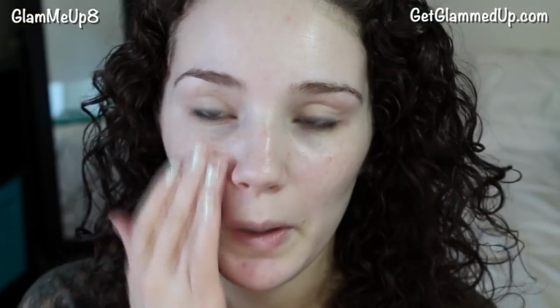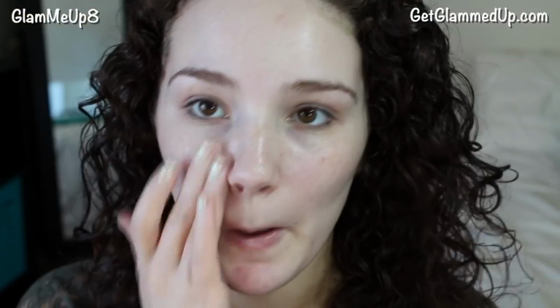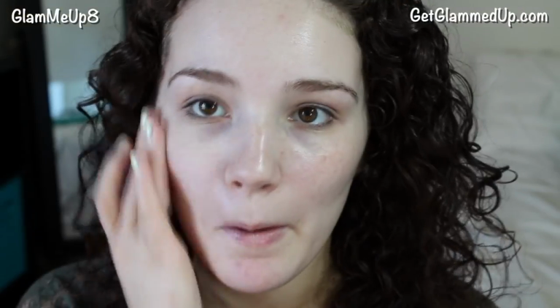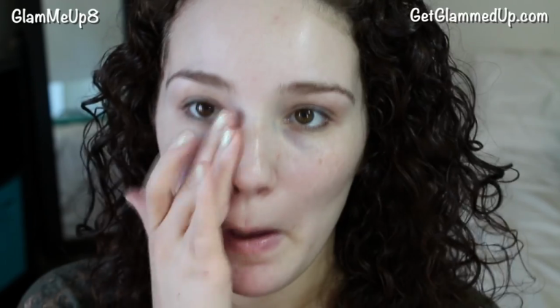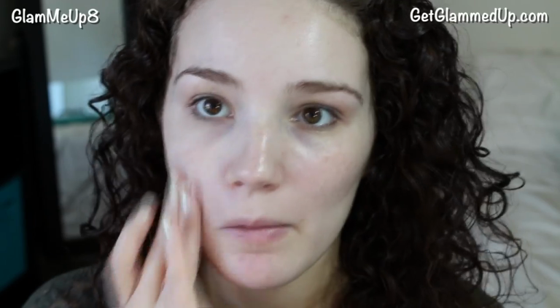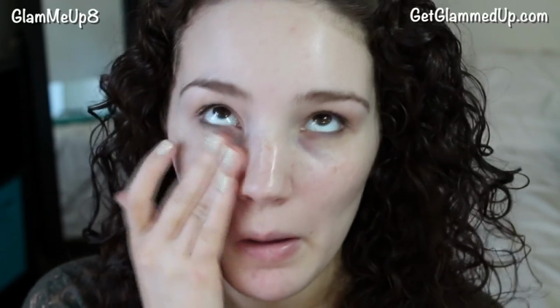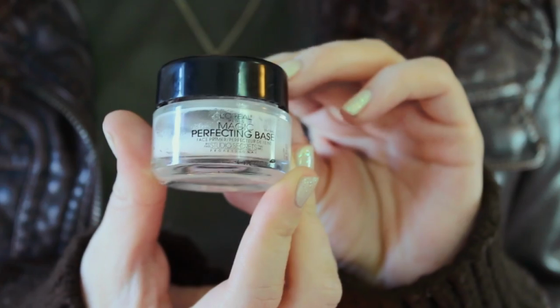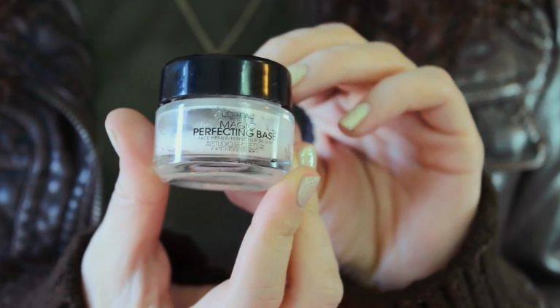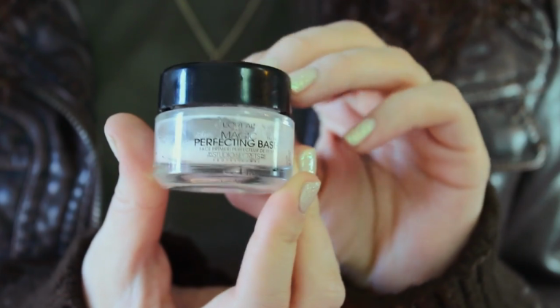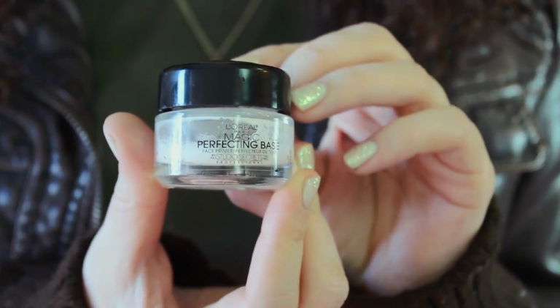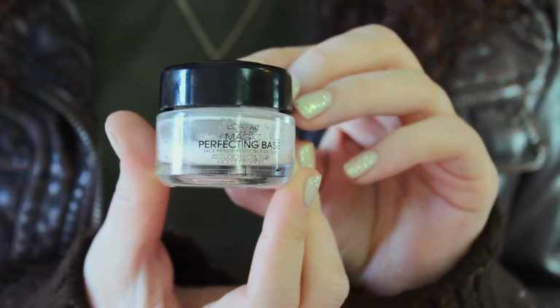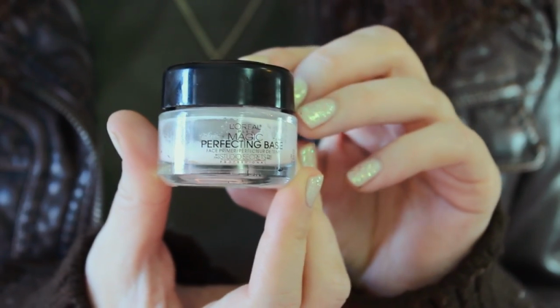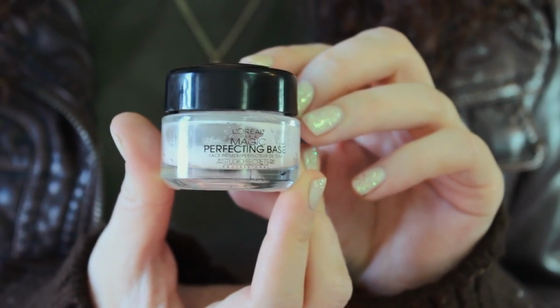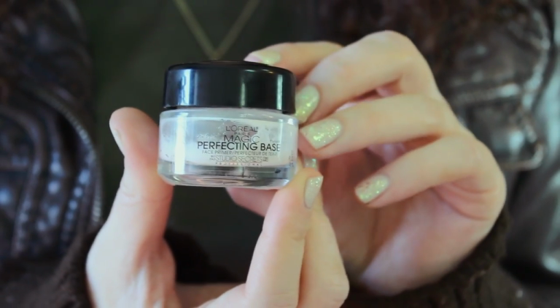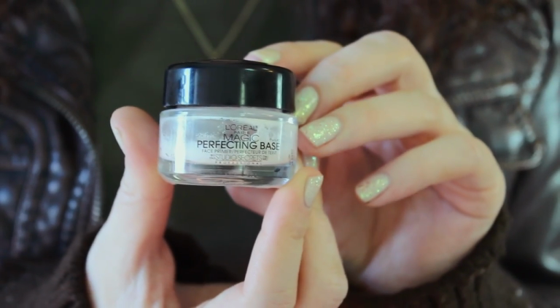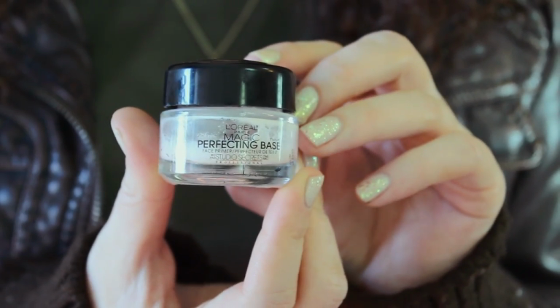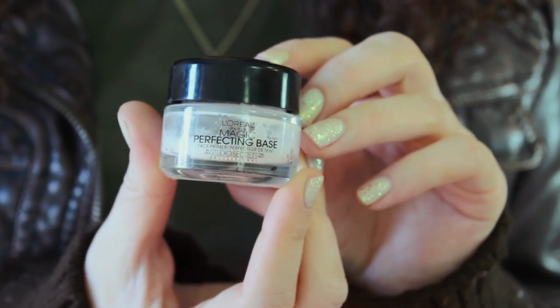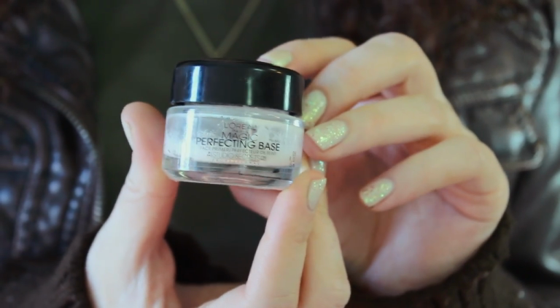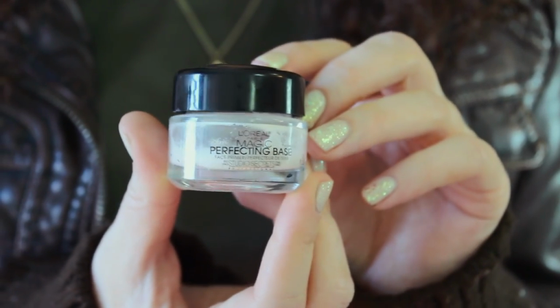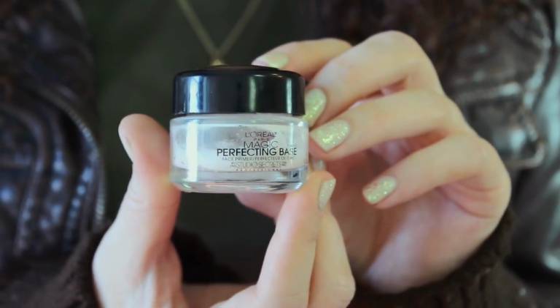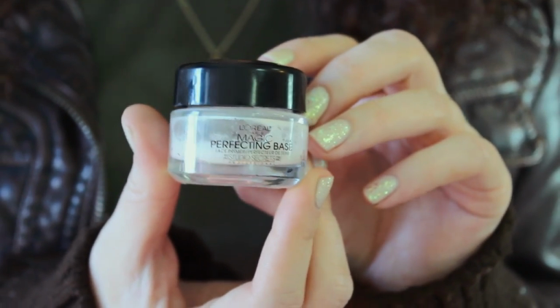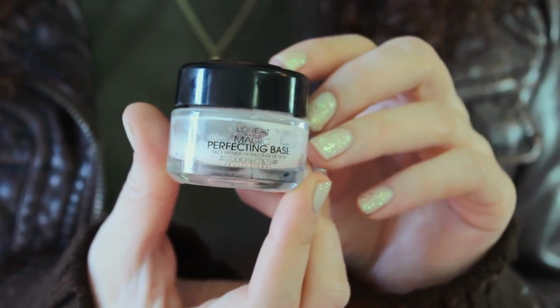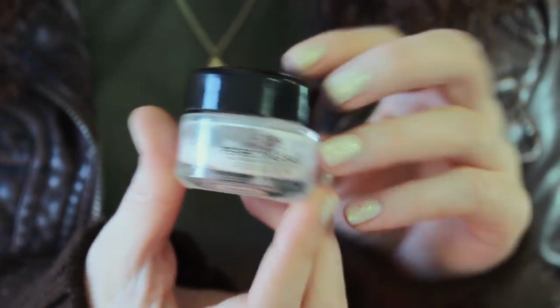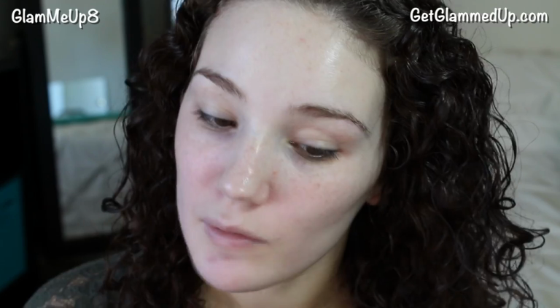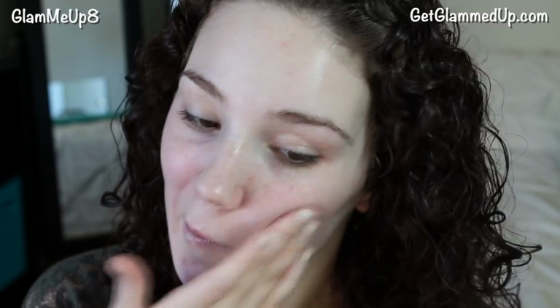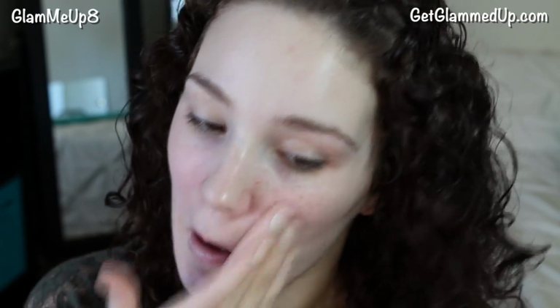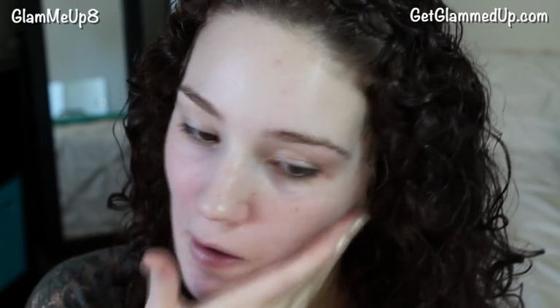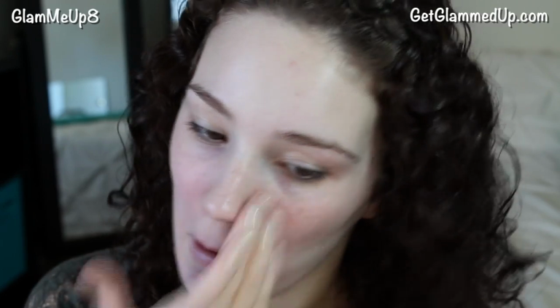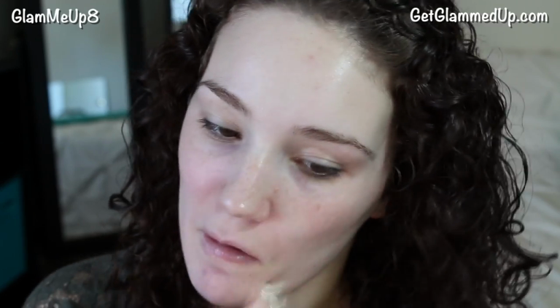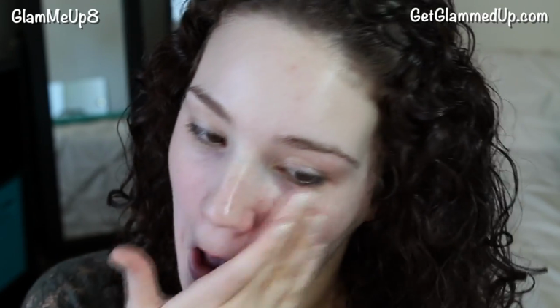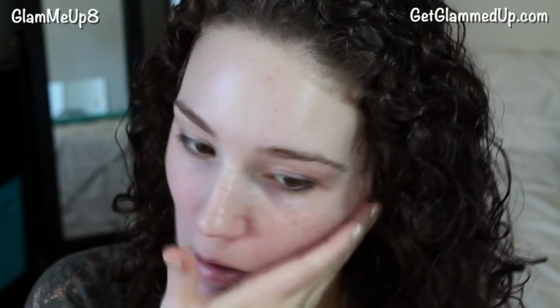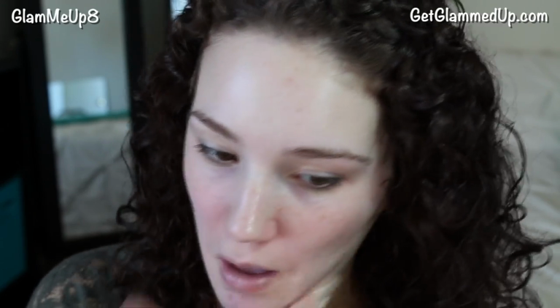So I'm going to first start off my face makeup by using a primer. This is going to ensure that my makeup goes on smoothly and it lasts all day.